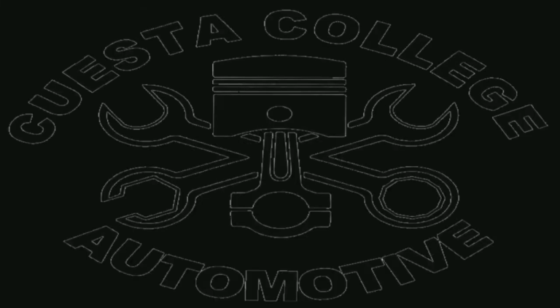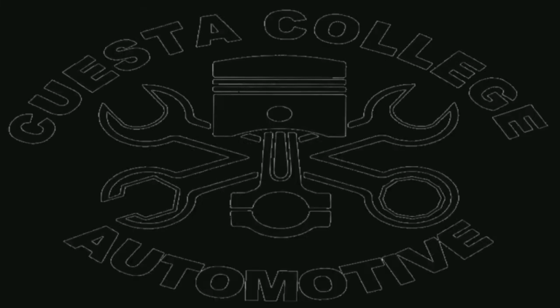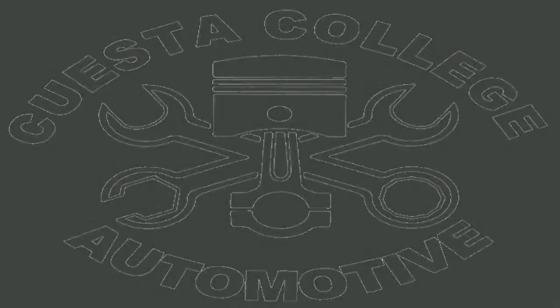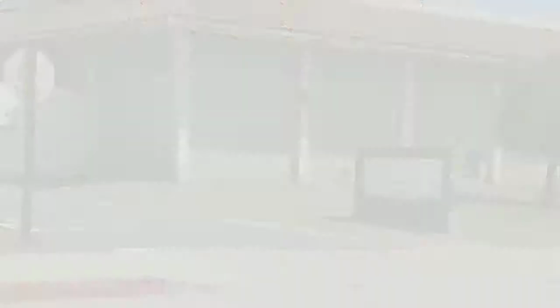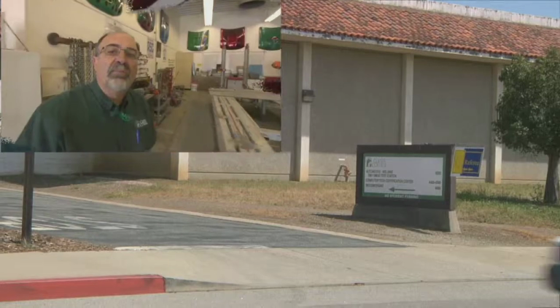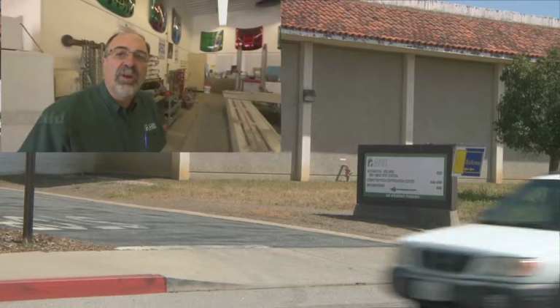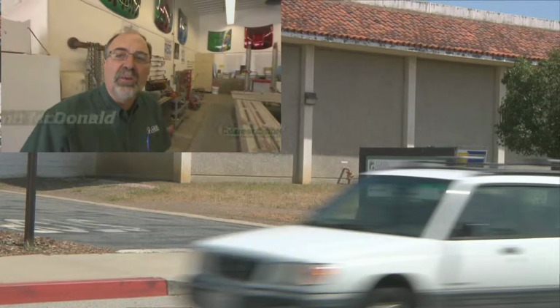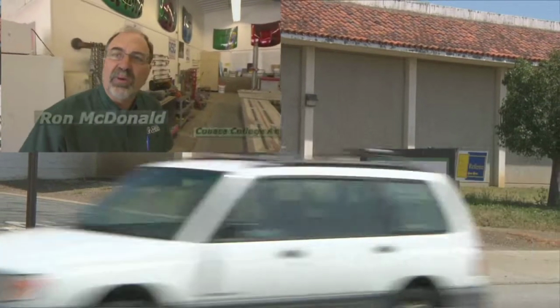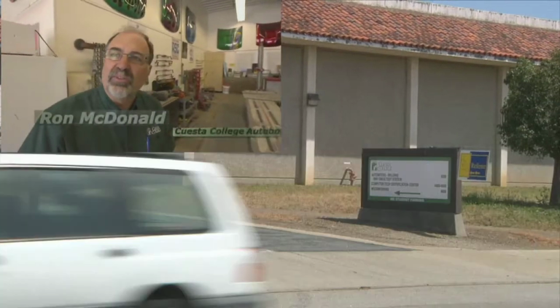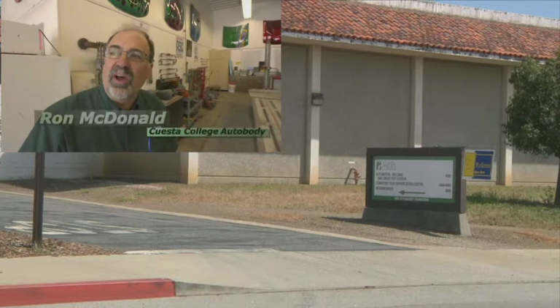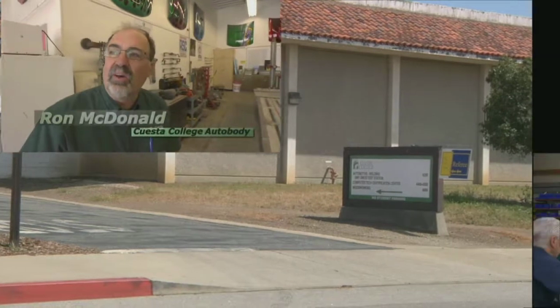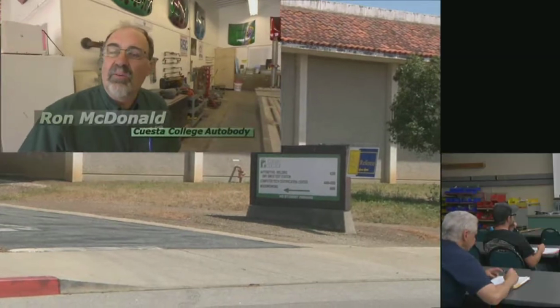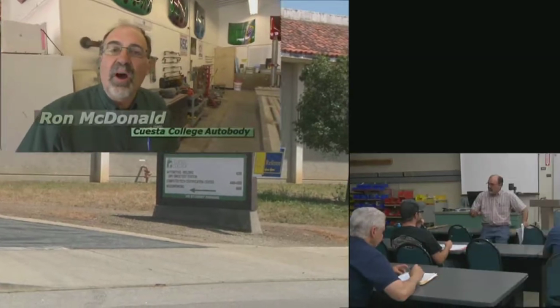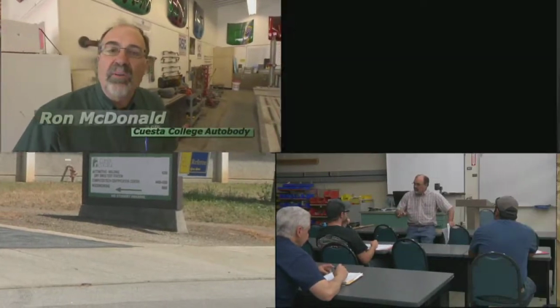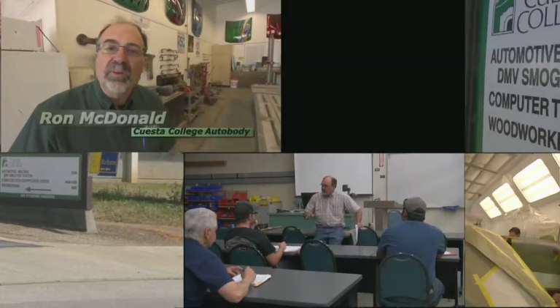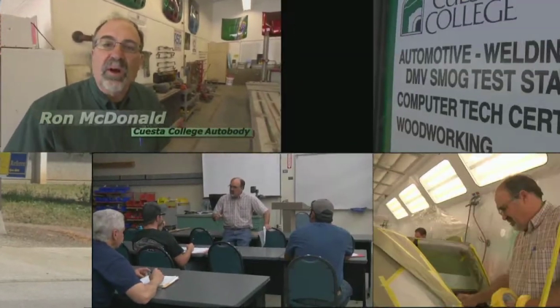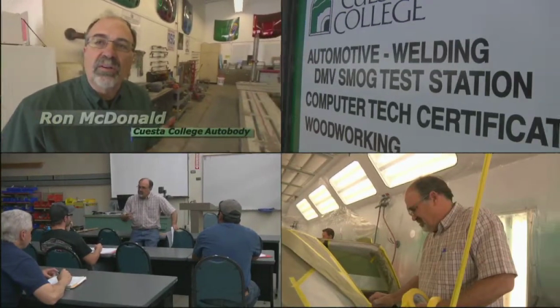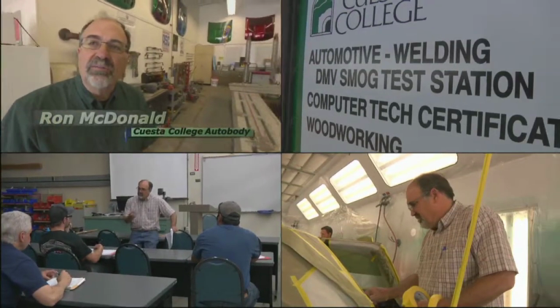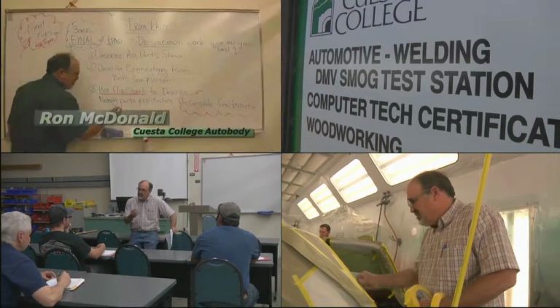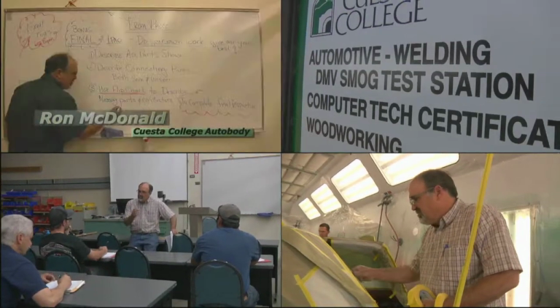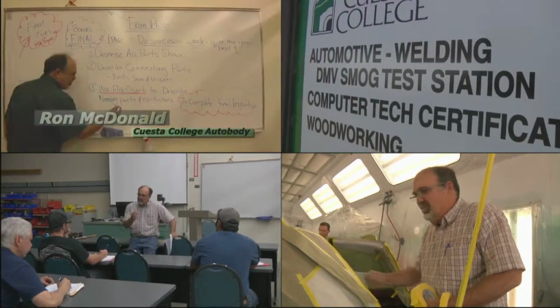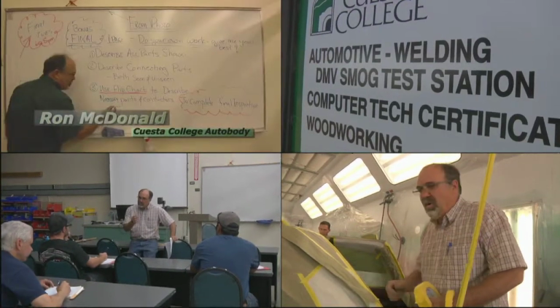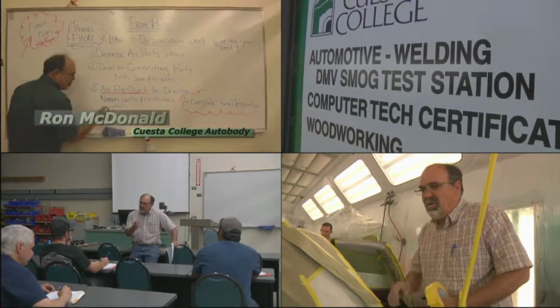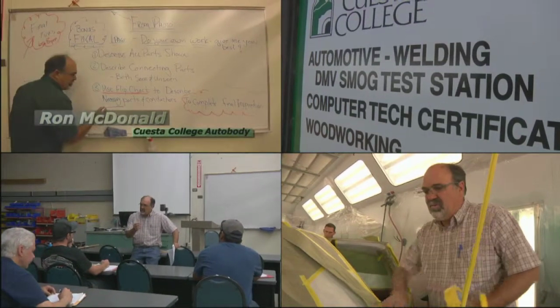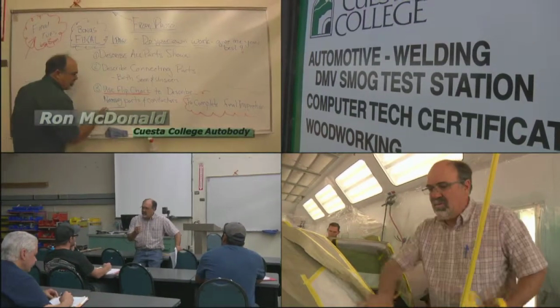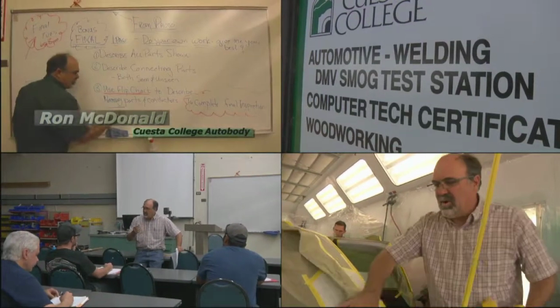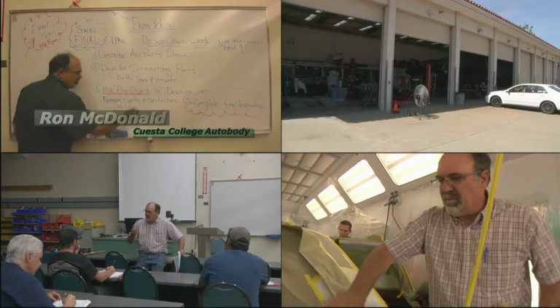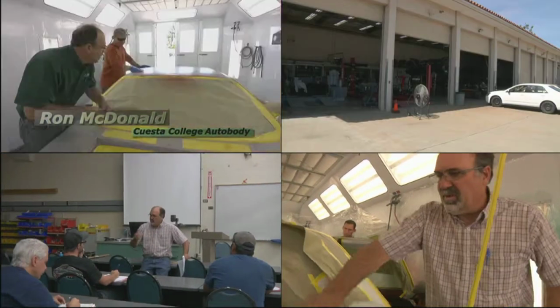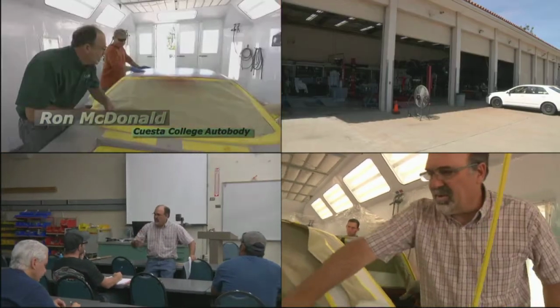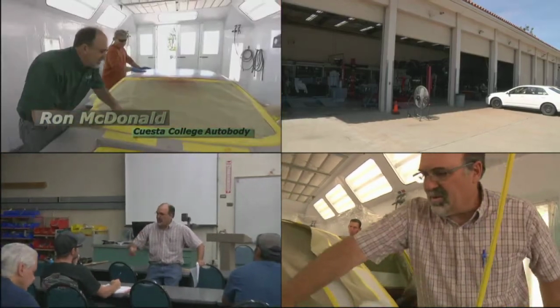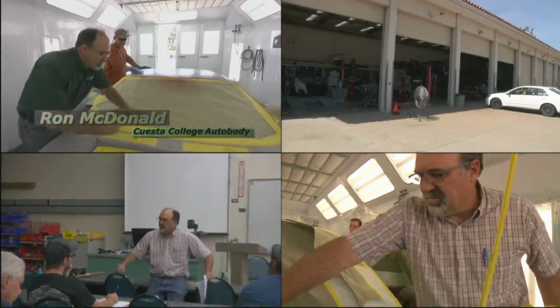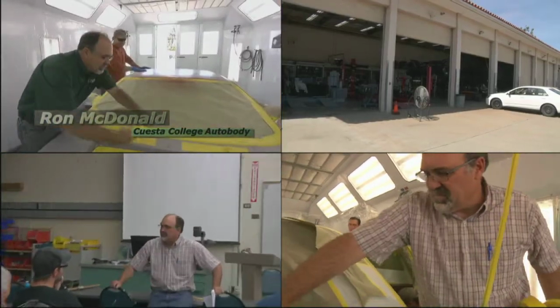Hi, my name is Ron McDonald. I'm an auto body instructor here at Cuesta College.